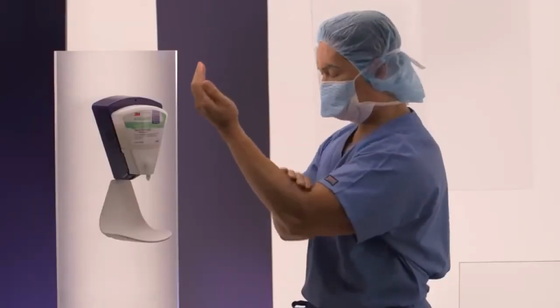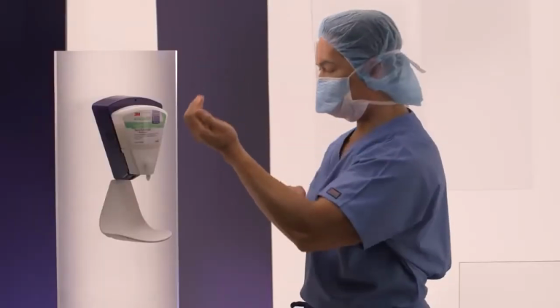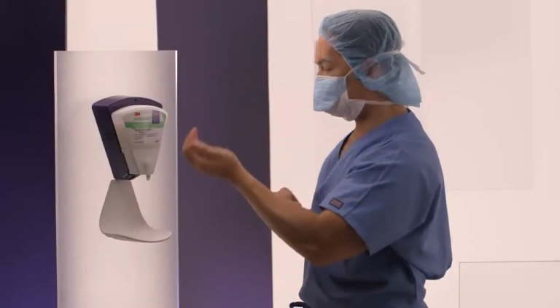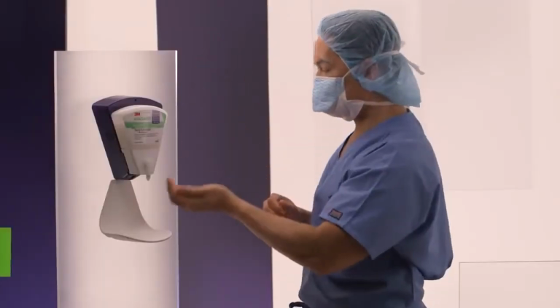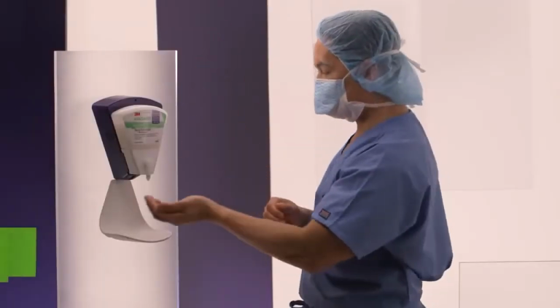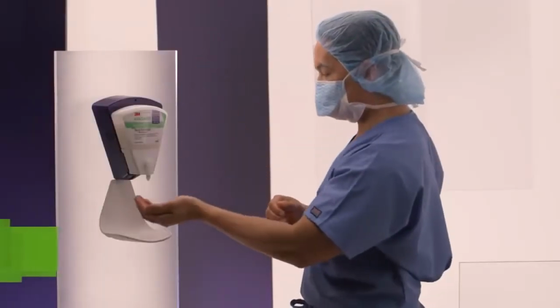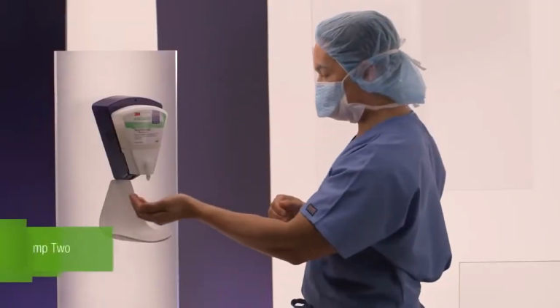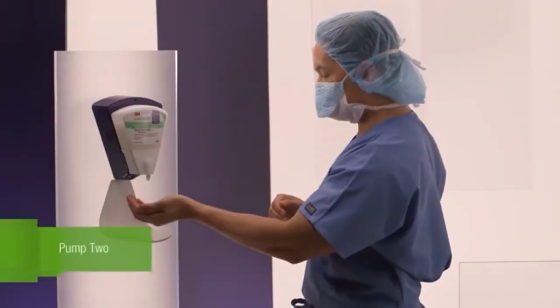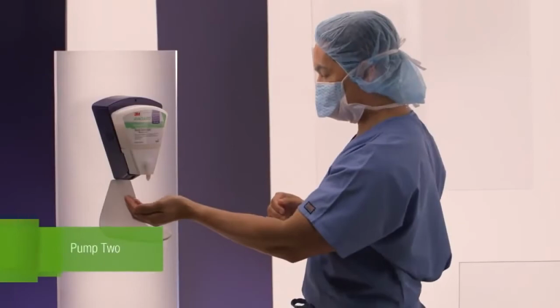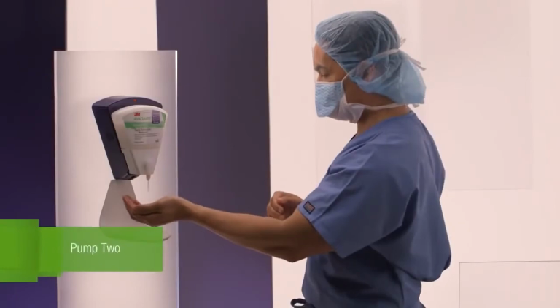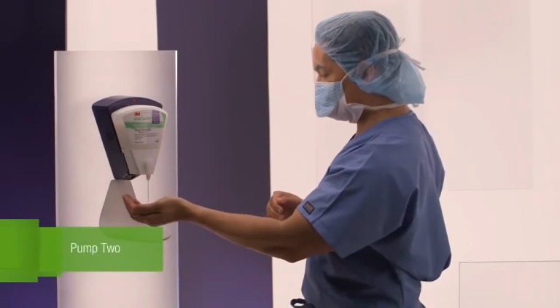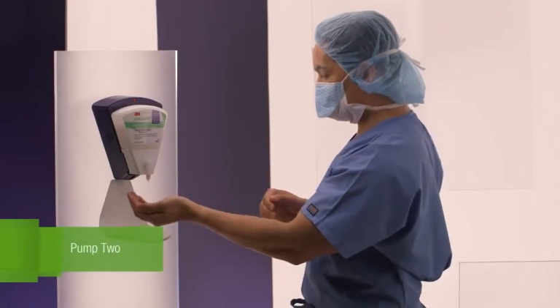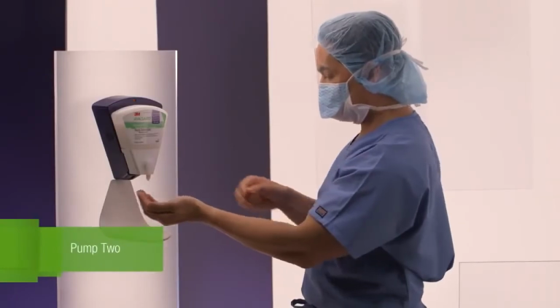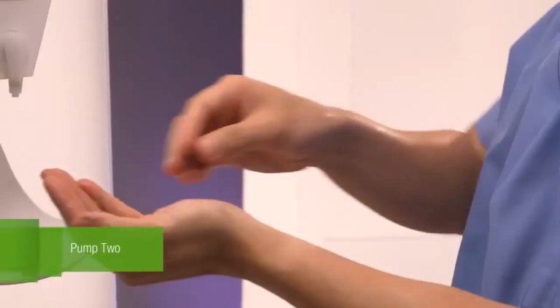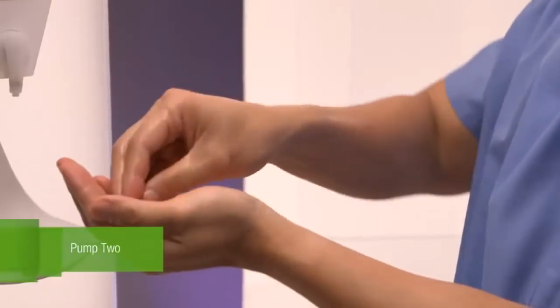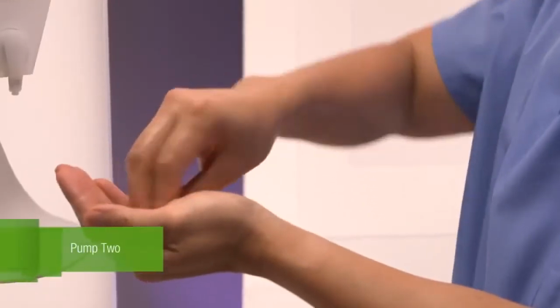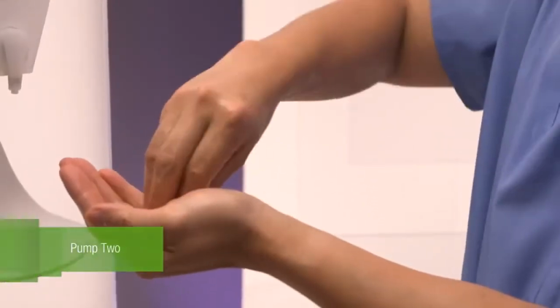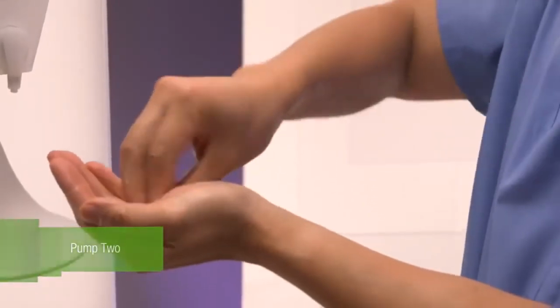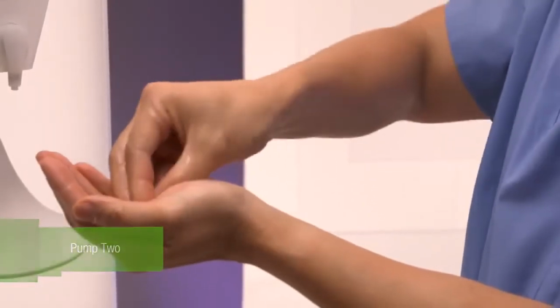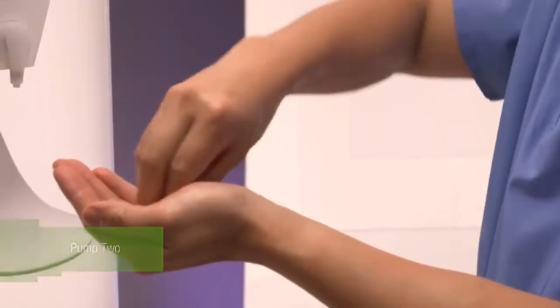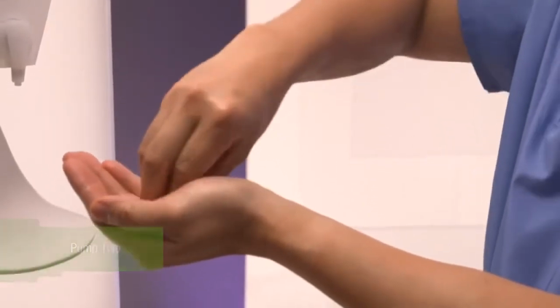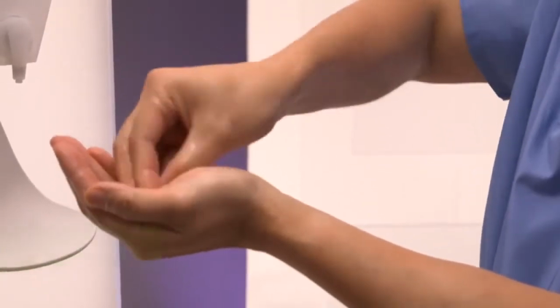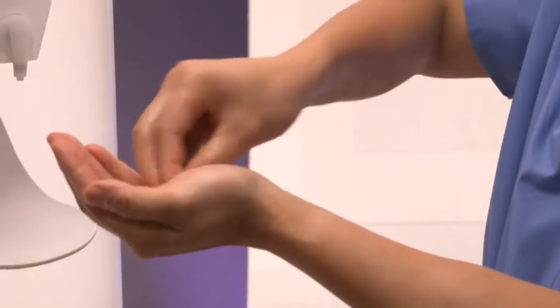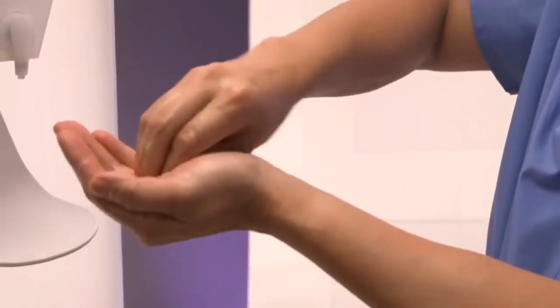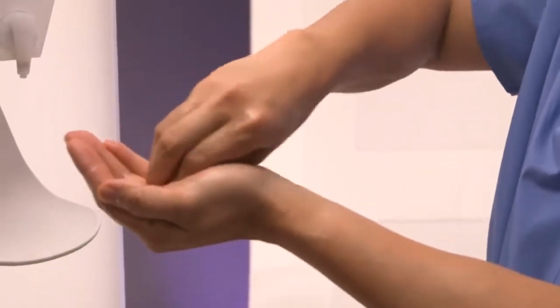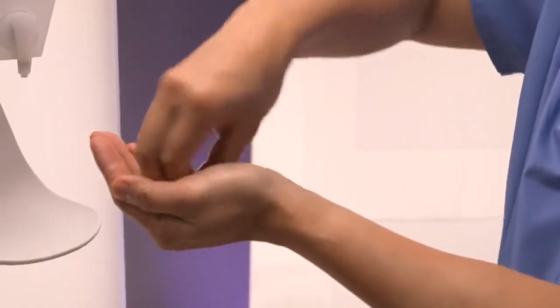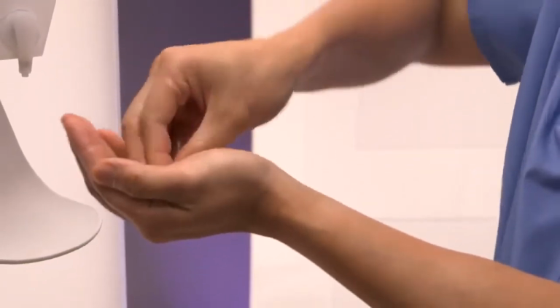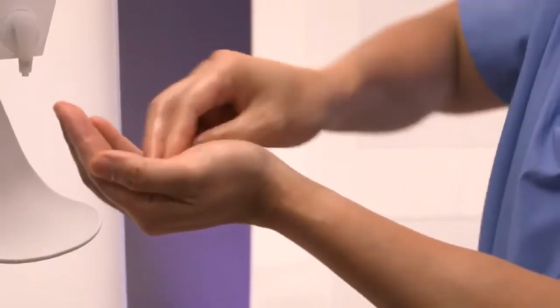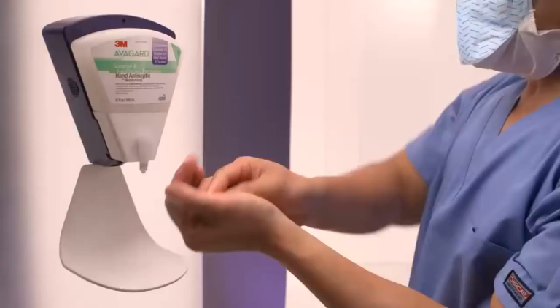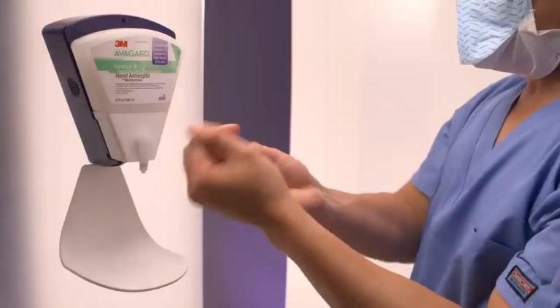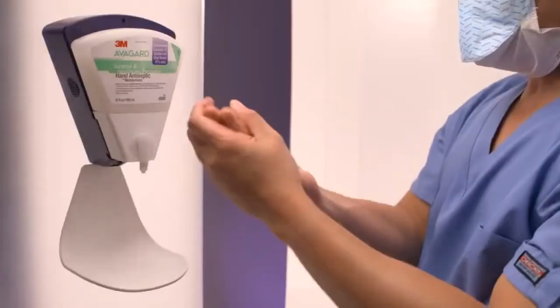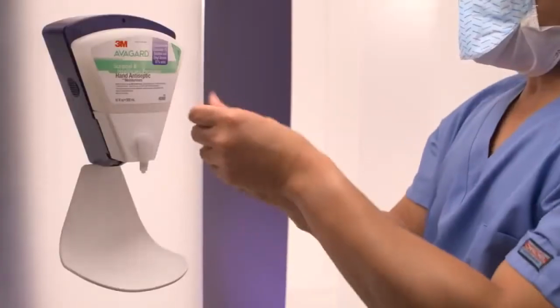Pump 2: Dispense one pump, 2 mL, and repeat the procedure with the opposite hand.